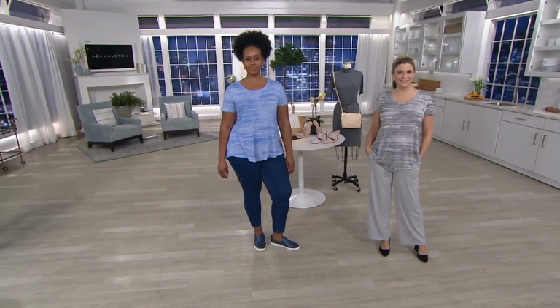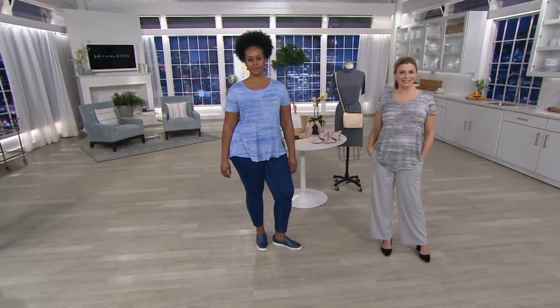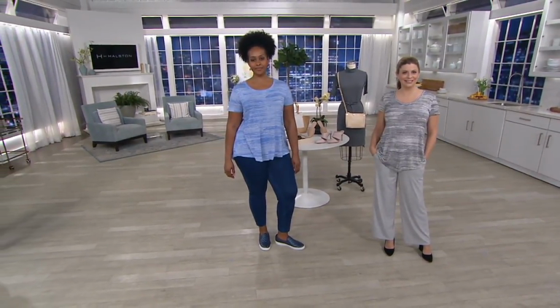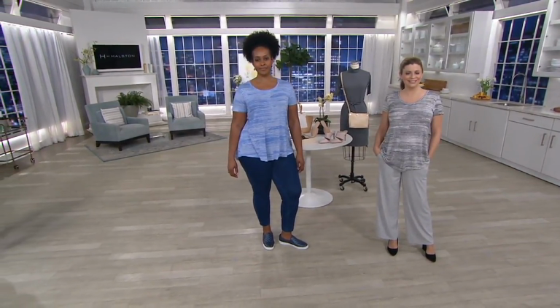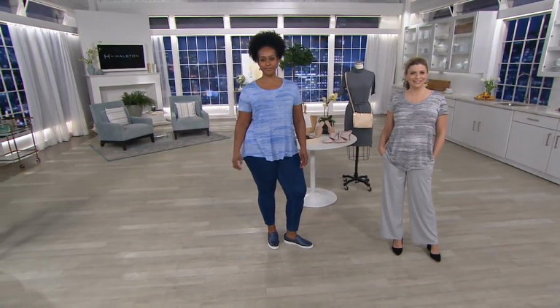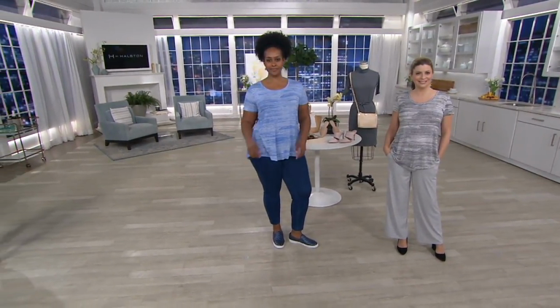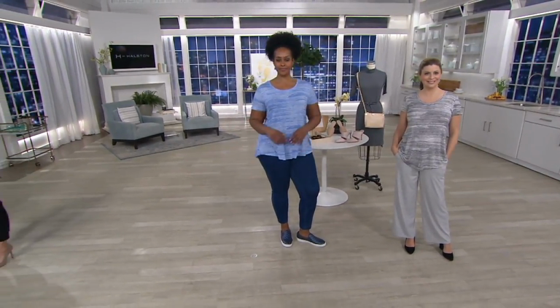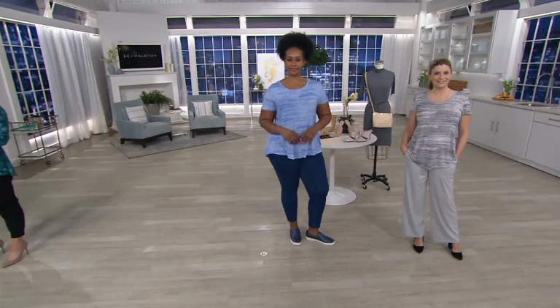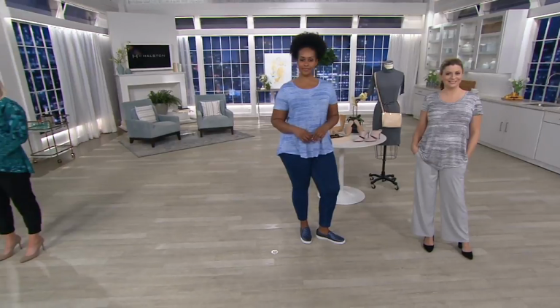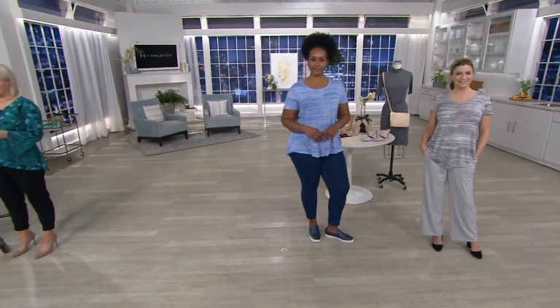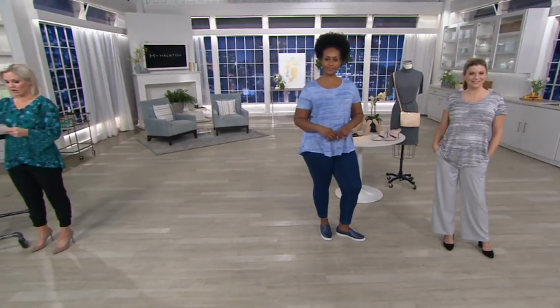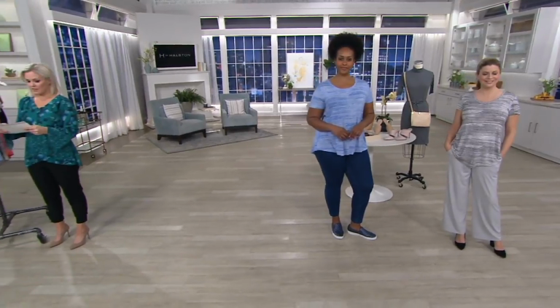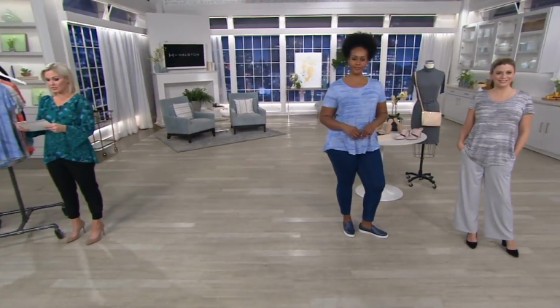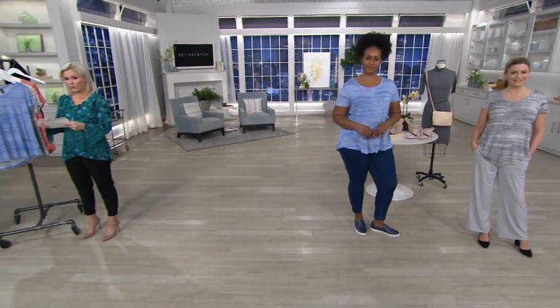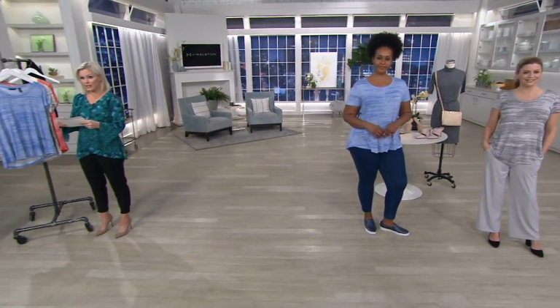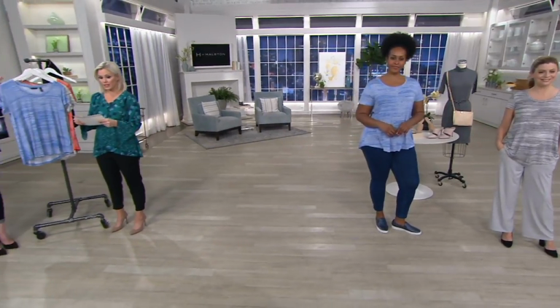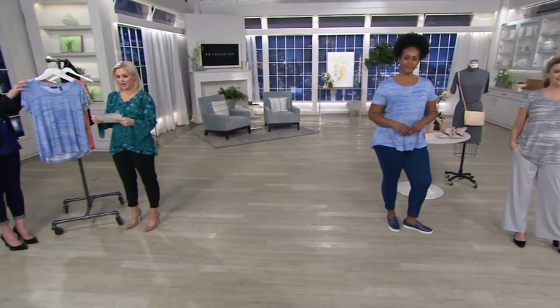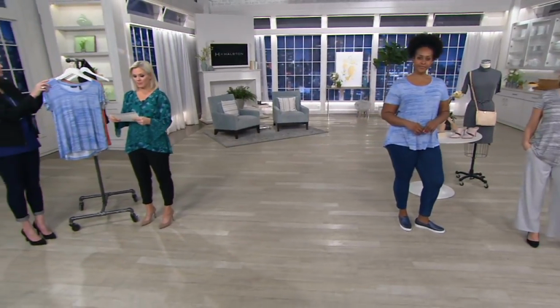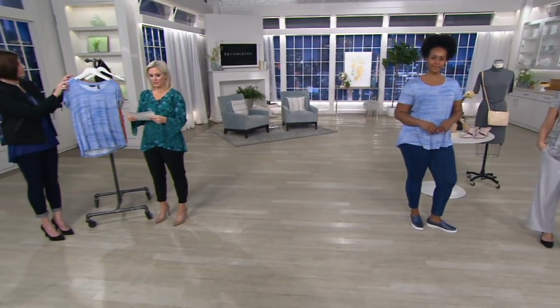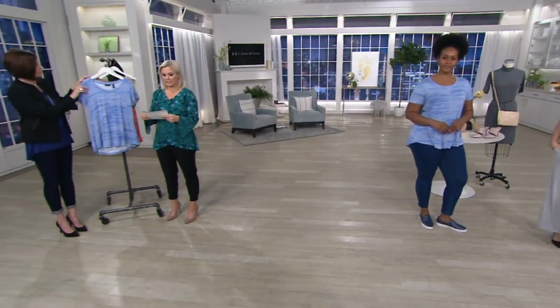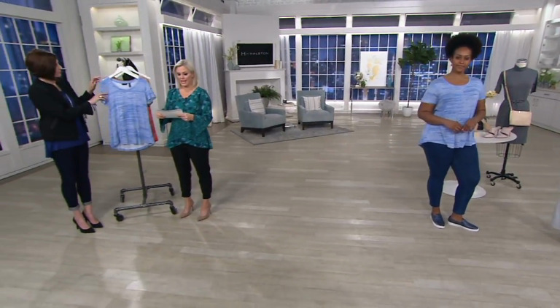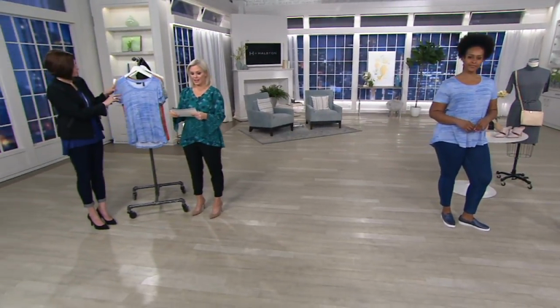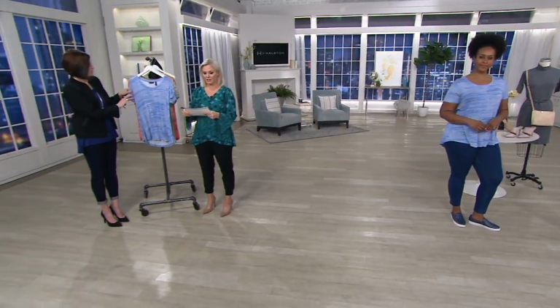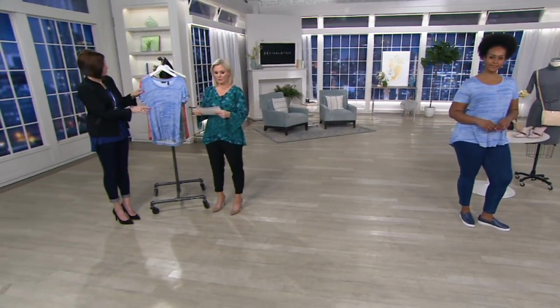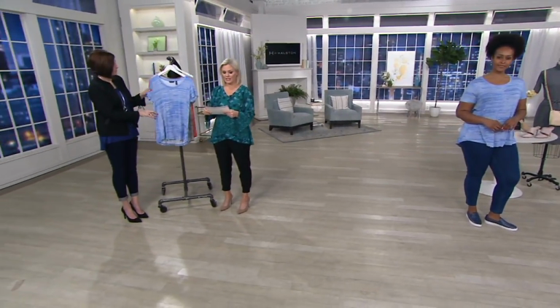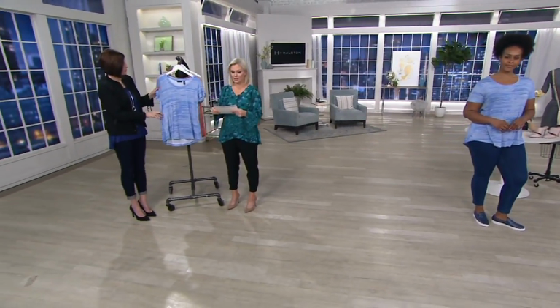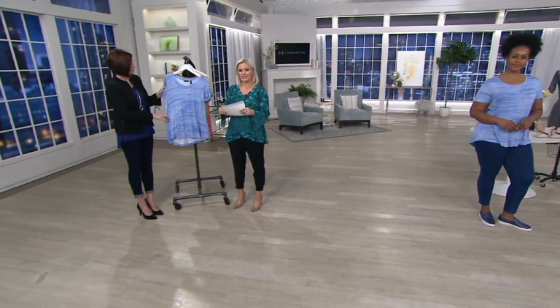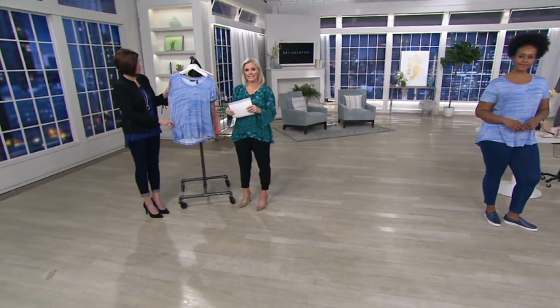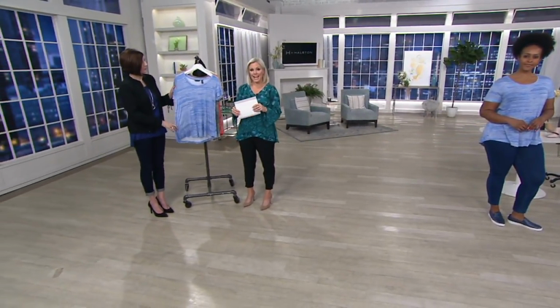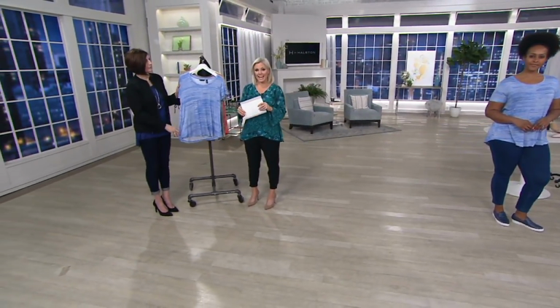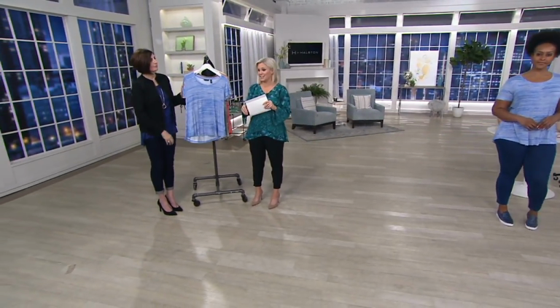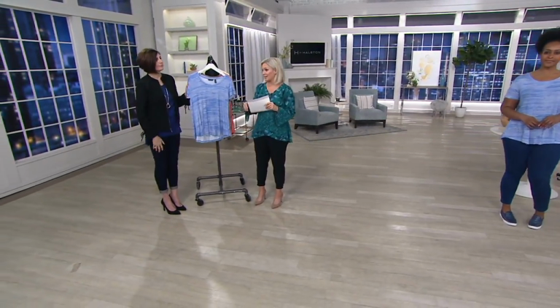Extra extra small through 3X on this one. Your item number is A306-895.